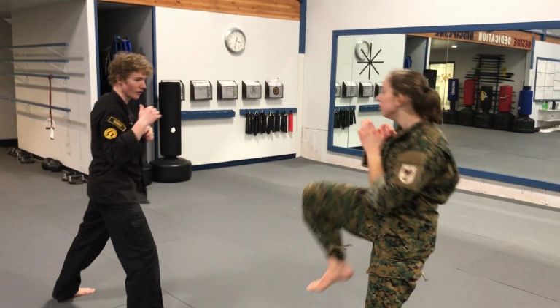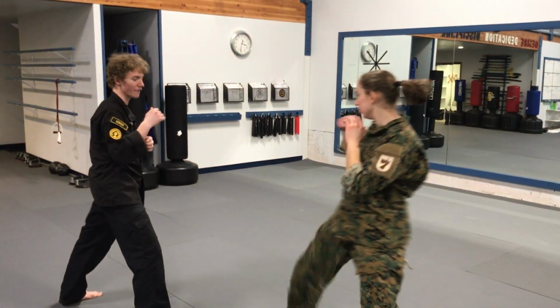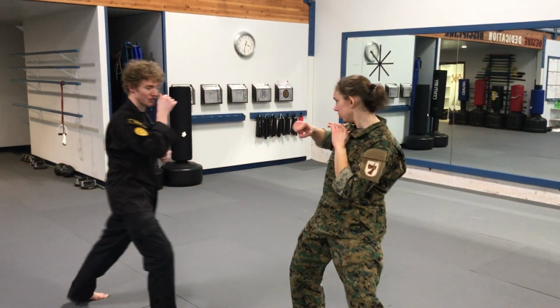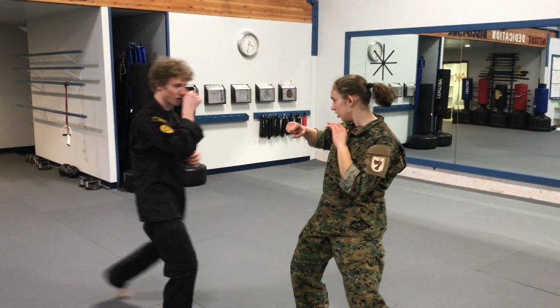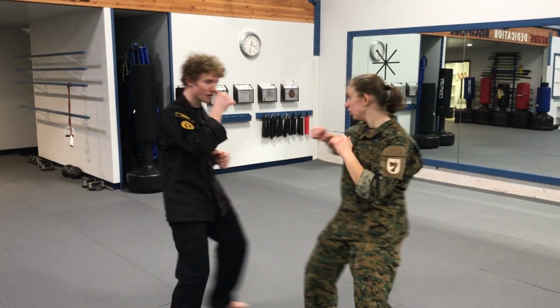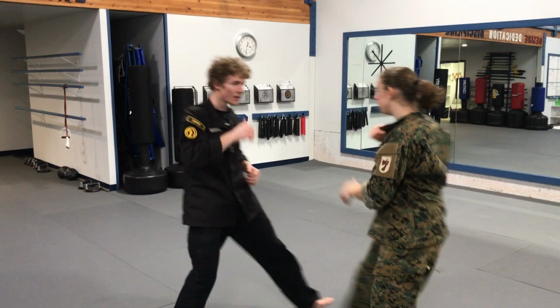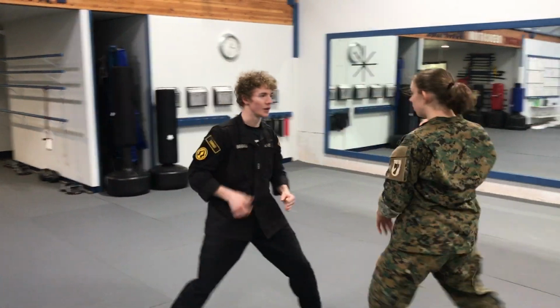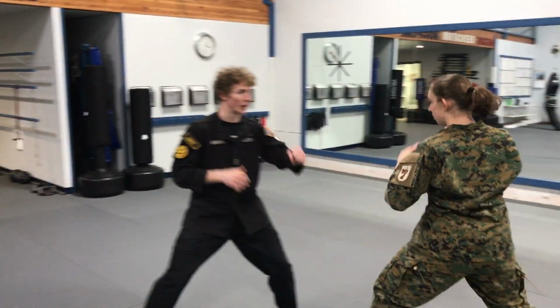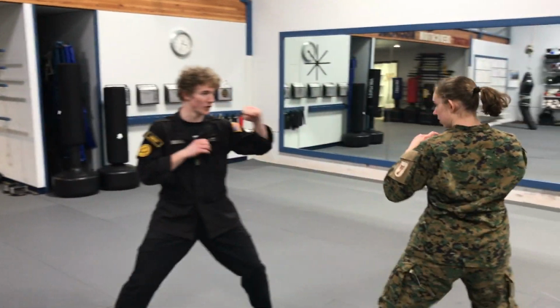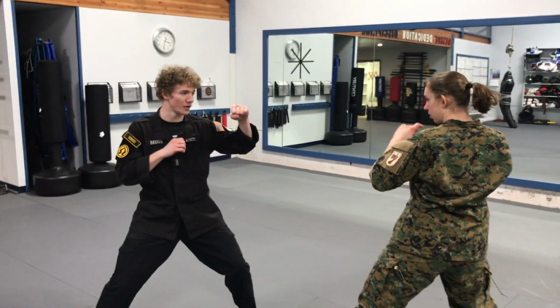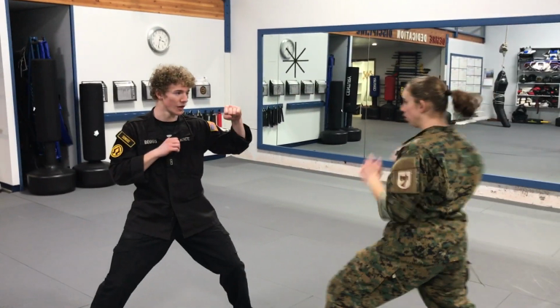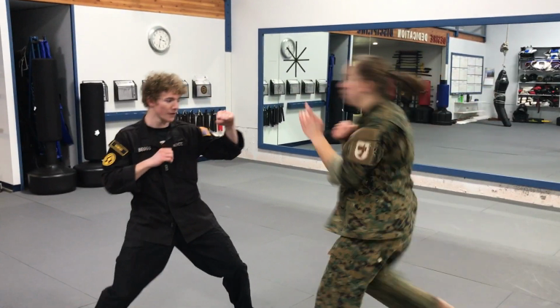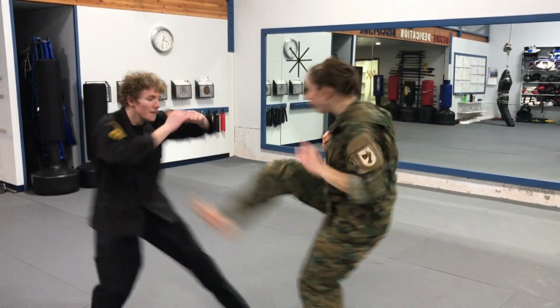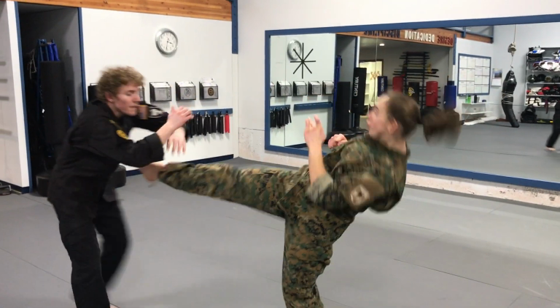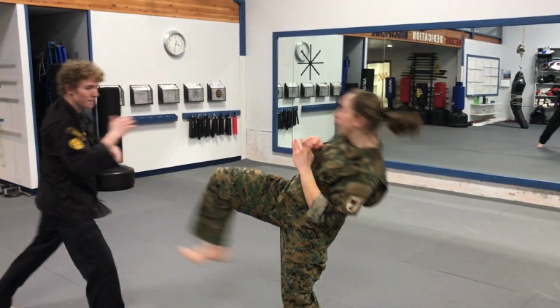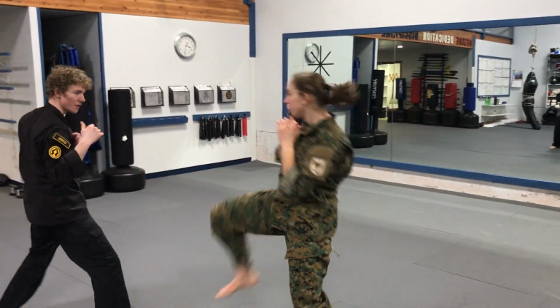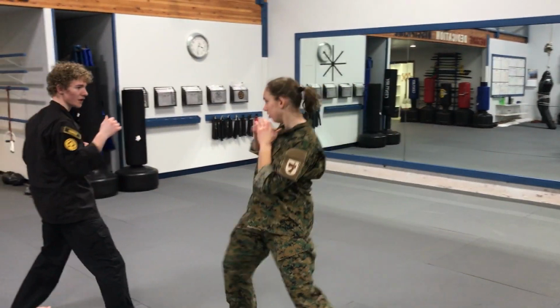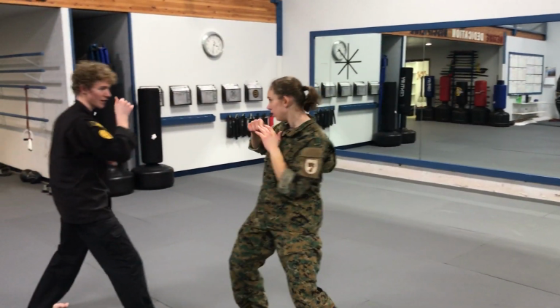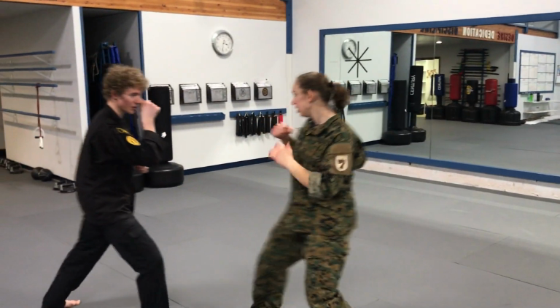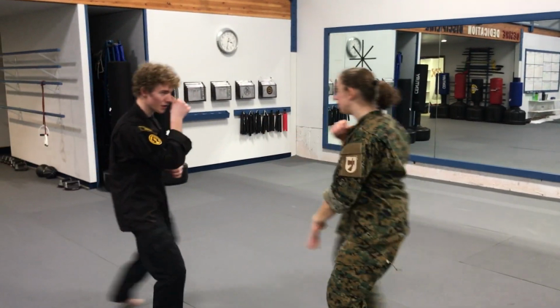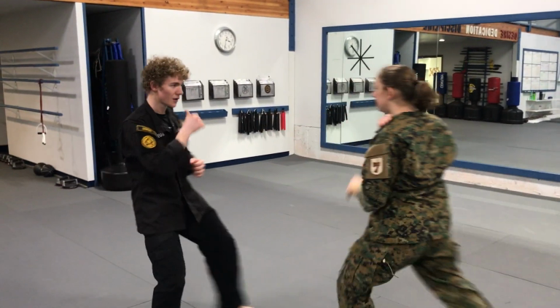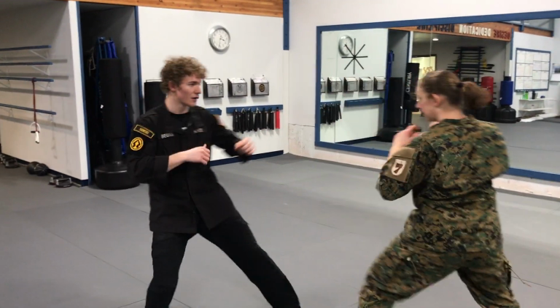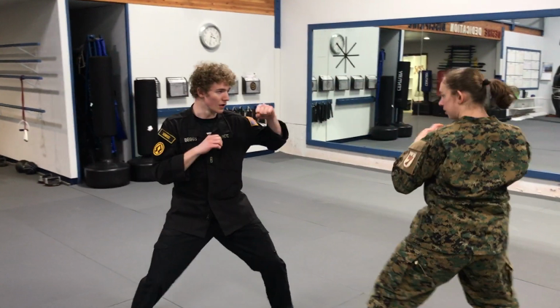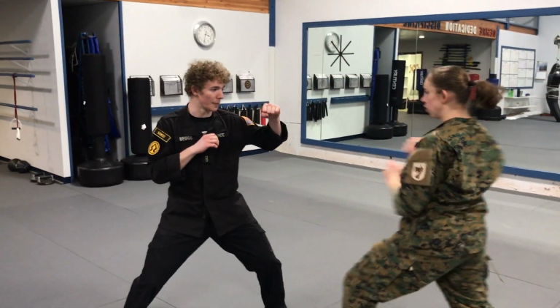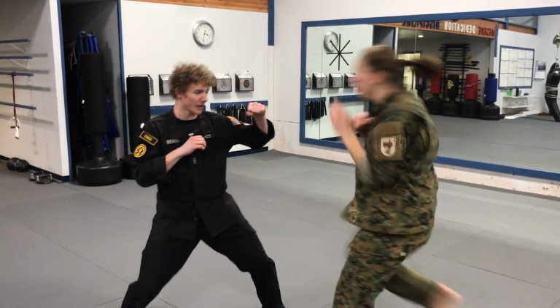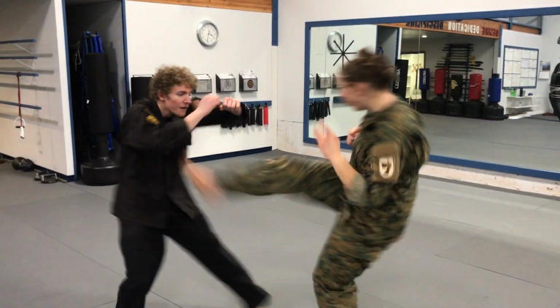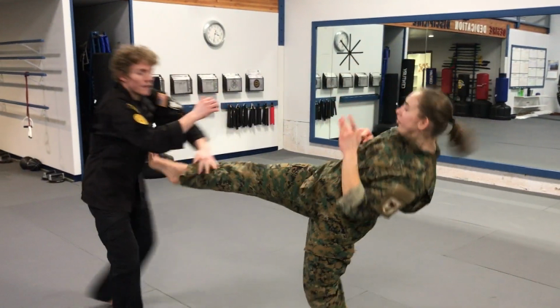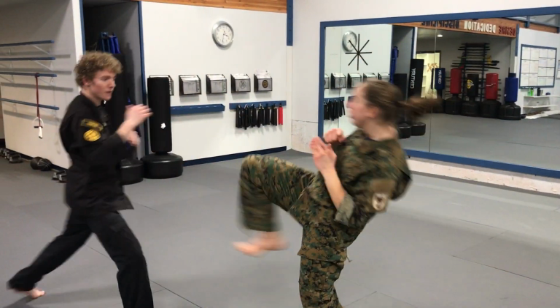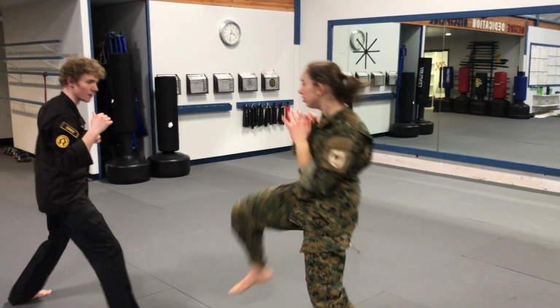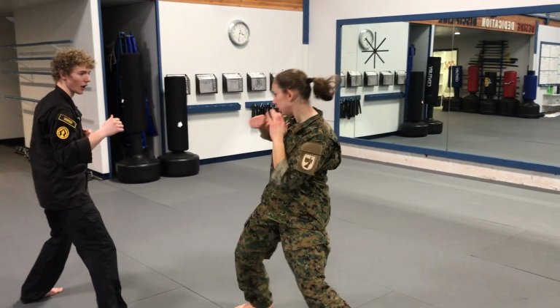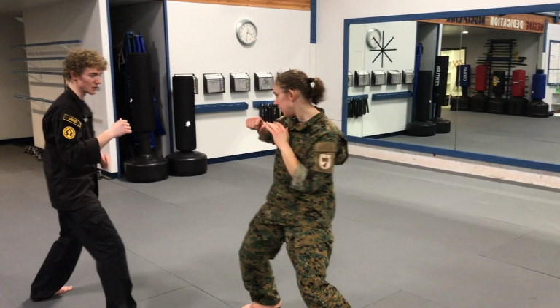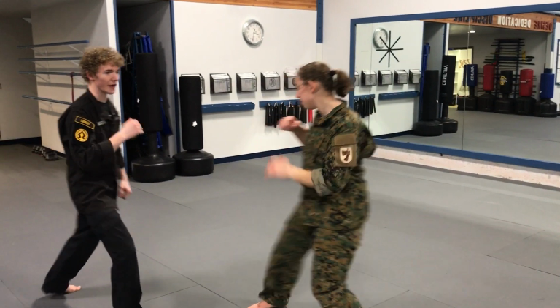Right, faster. Bring up the knee. Kick. Faster. Up kick. That's better.